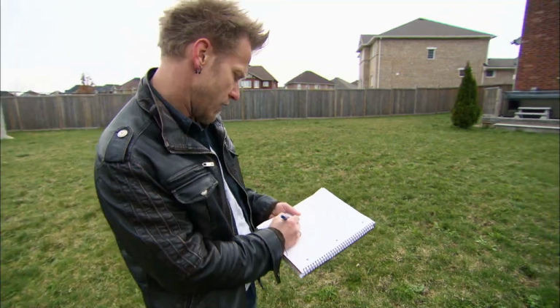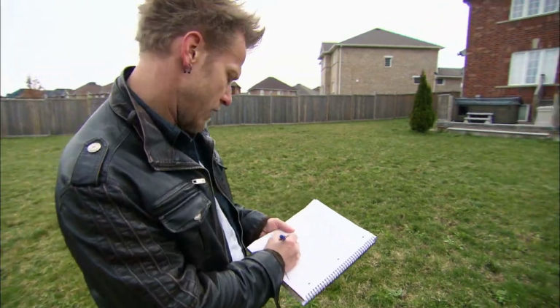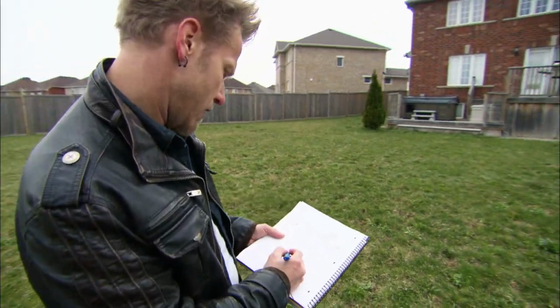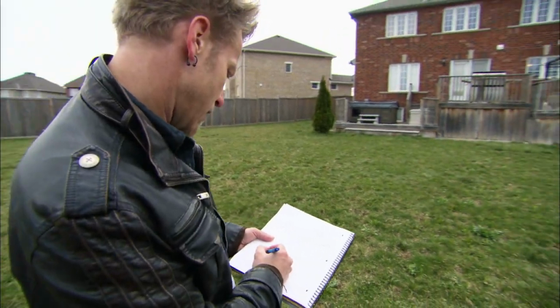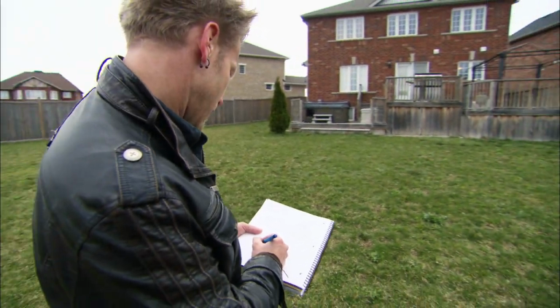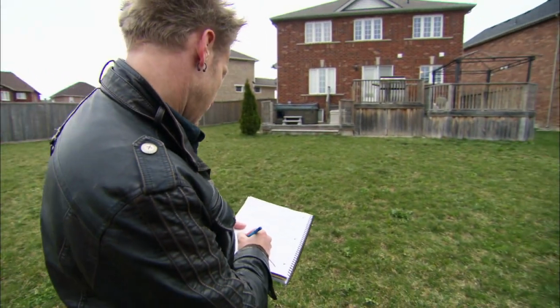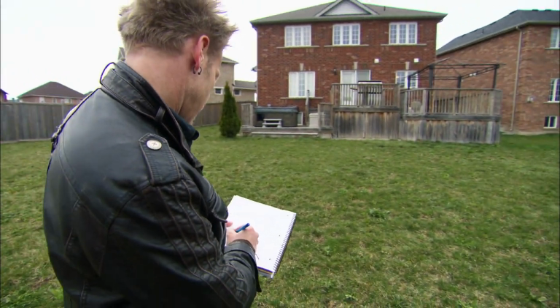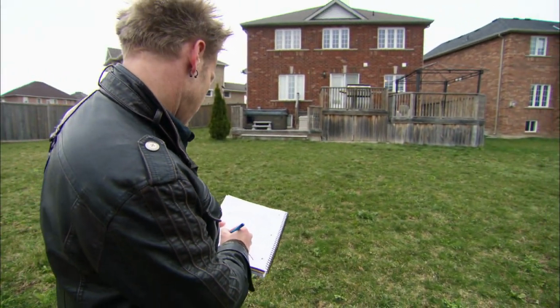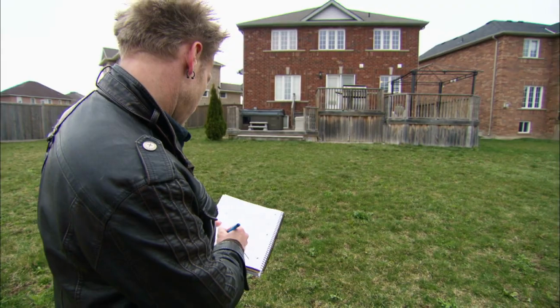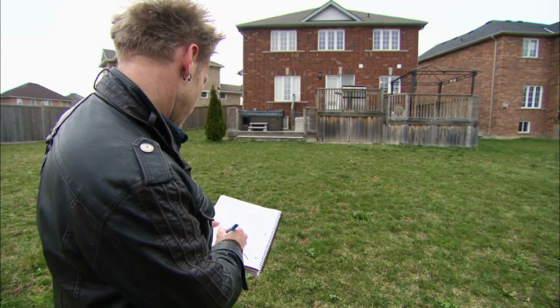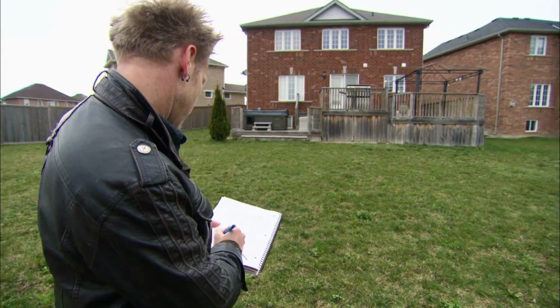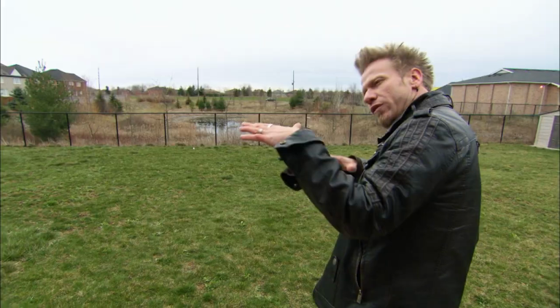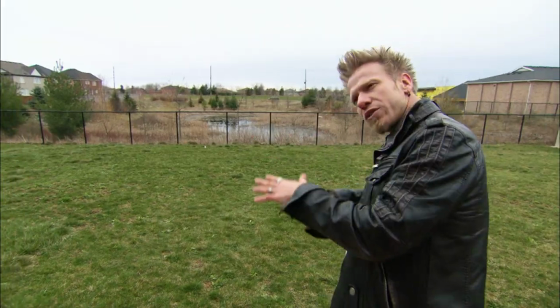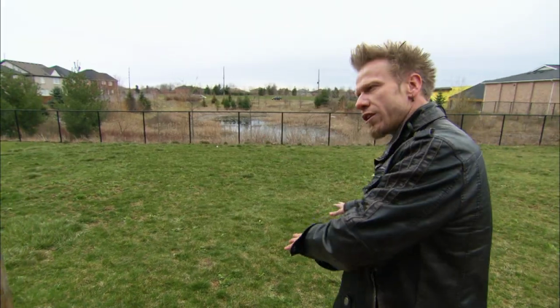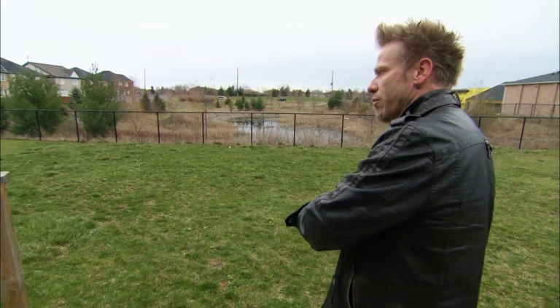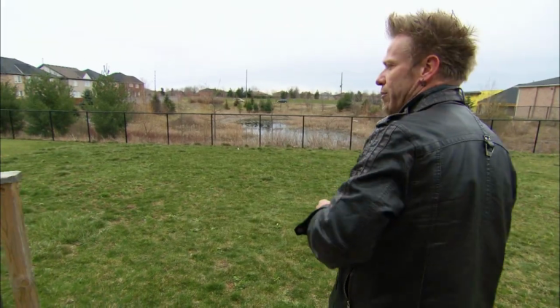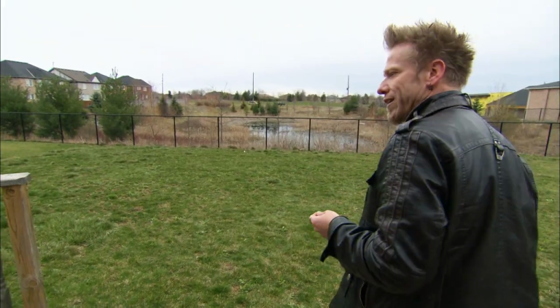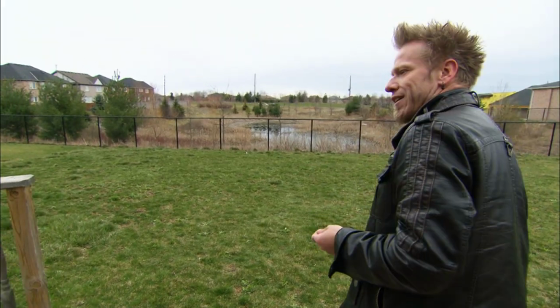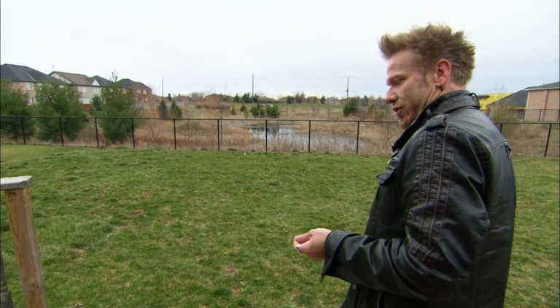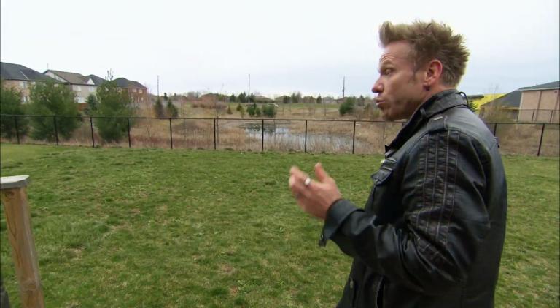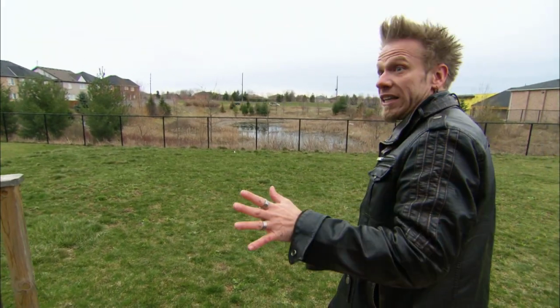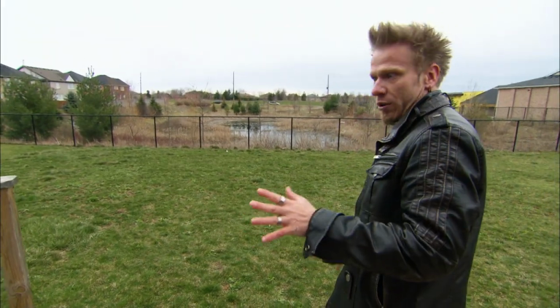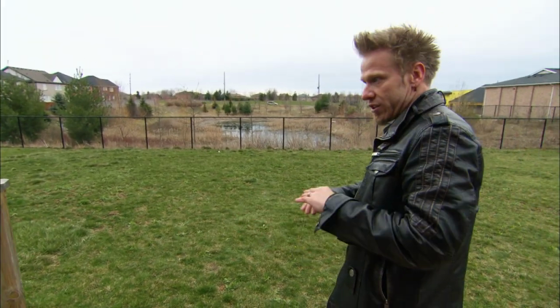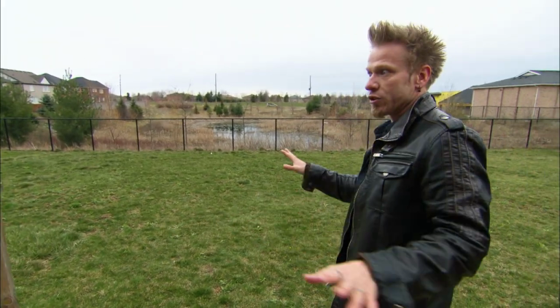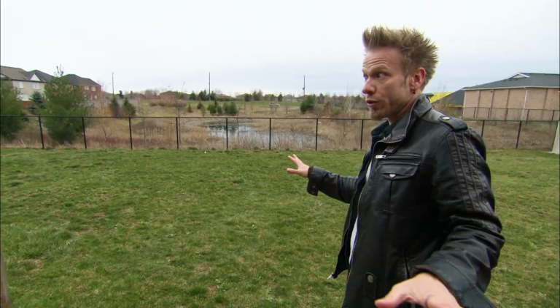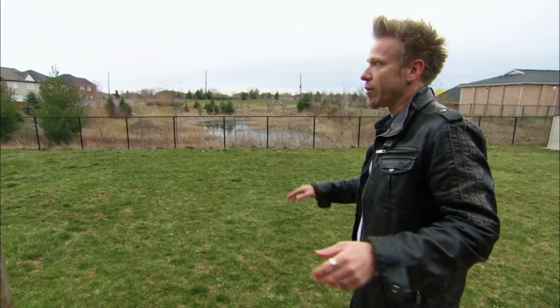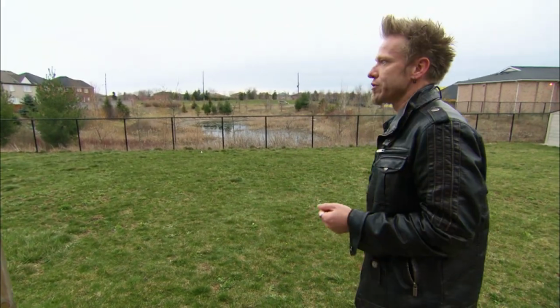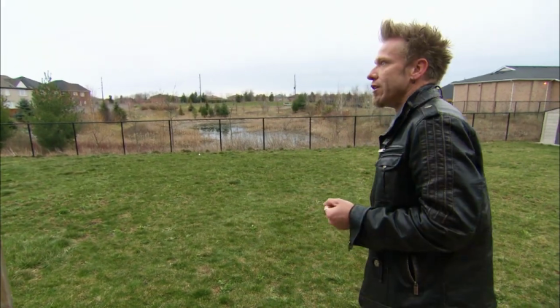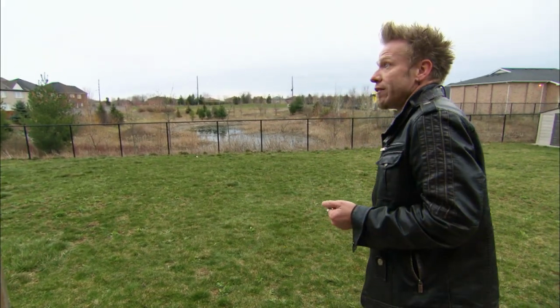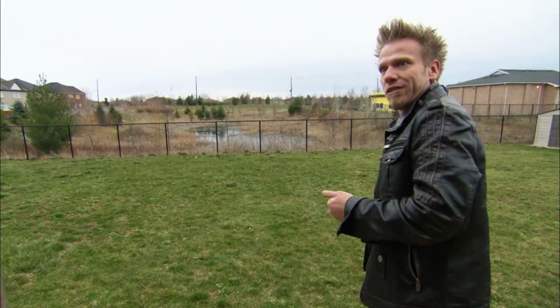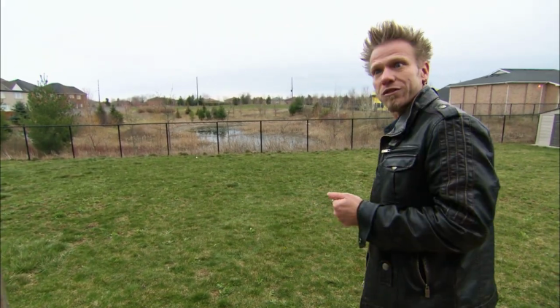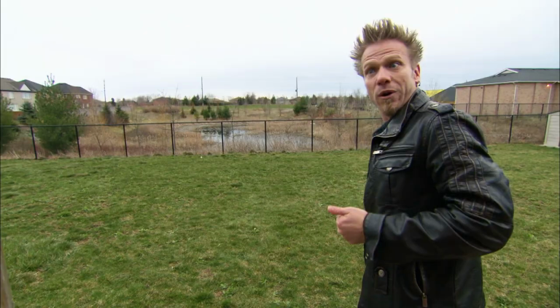We've got to build something out here that takes advantage of the space and flows into the yard properly. I really can't wait to tear this whole thing apart. Let's go see what they want.